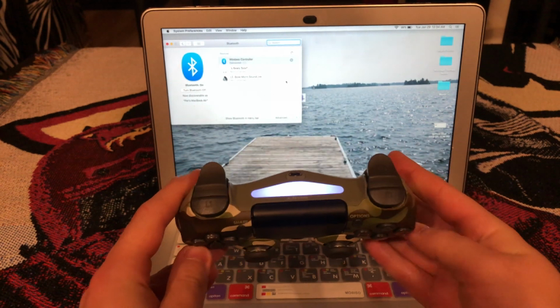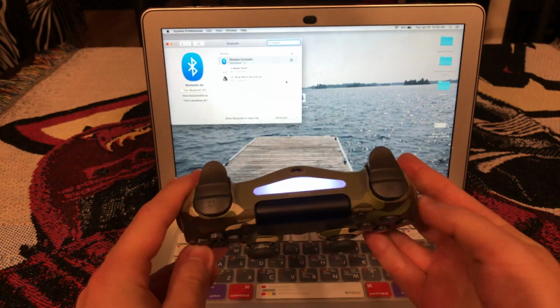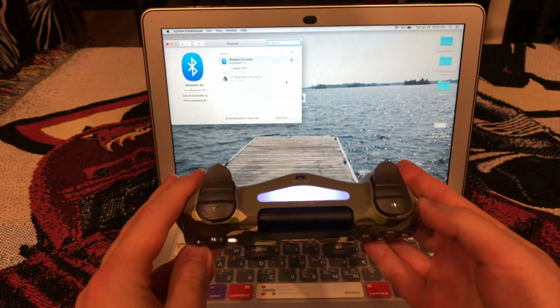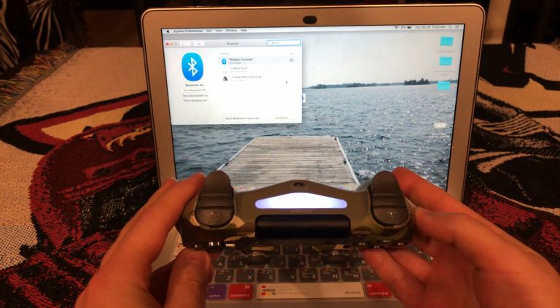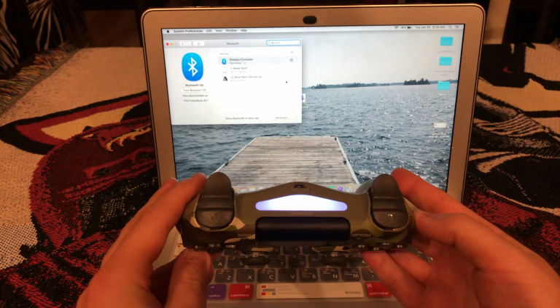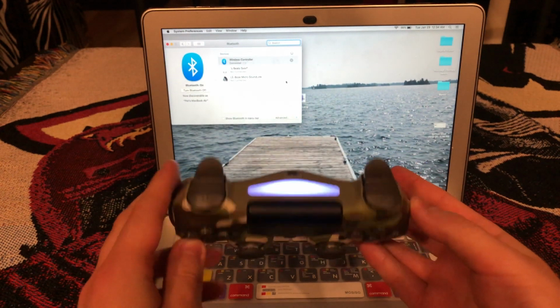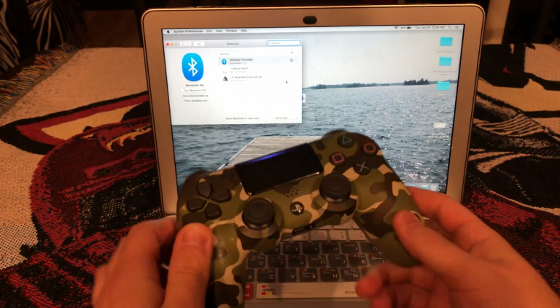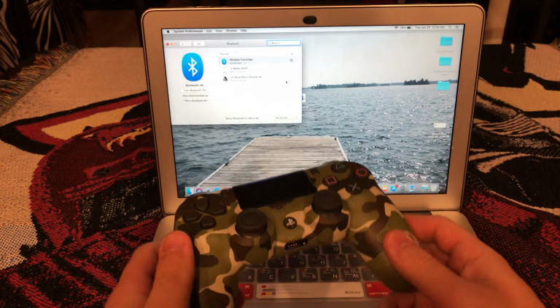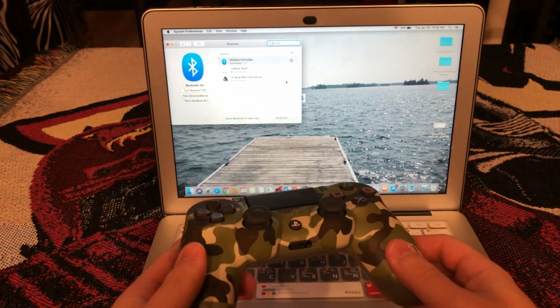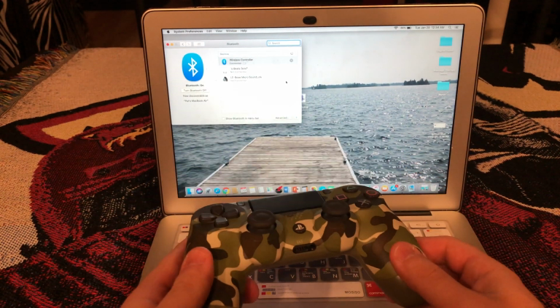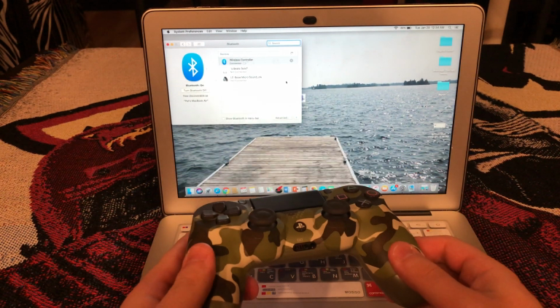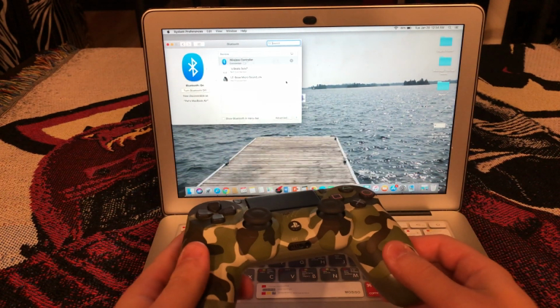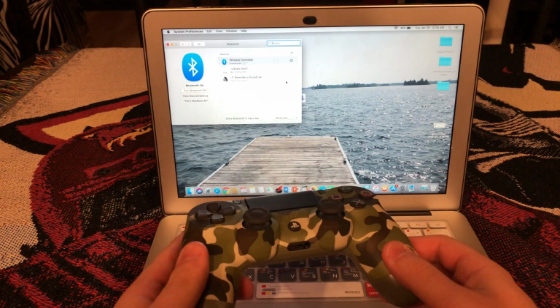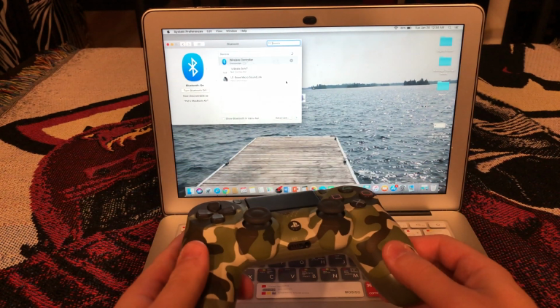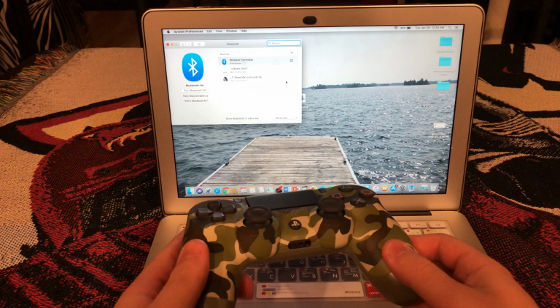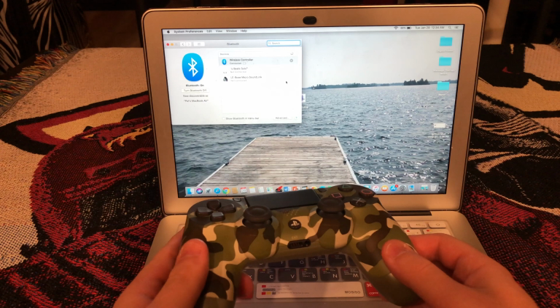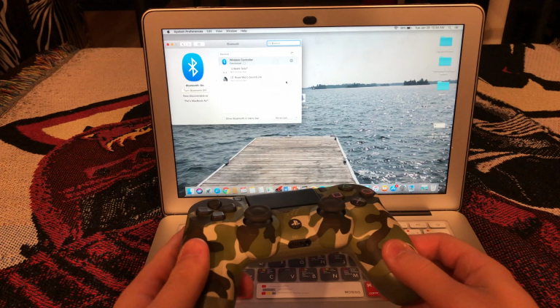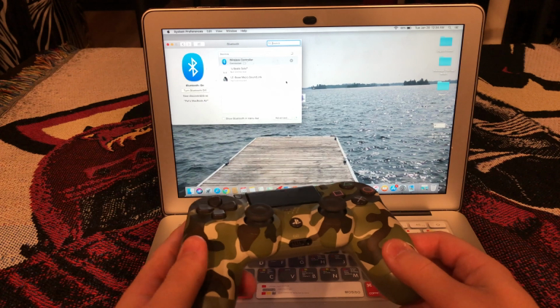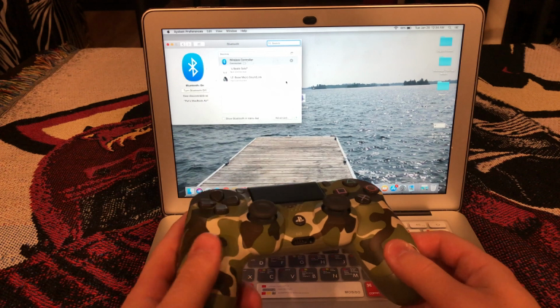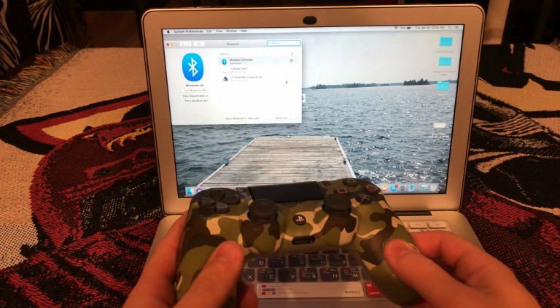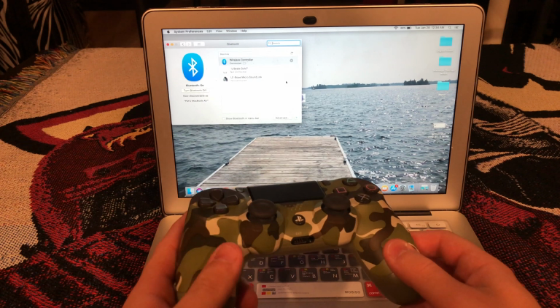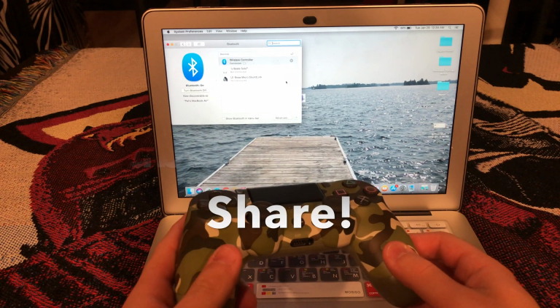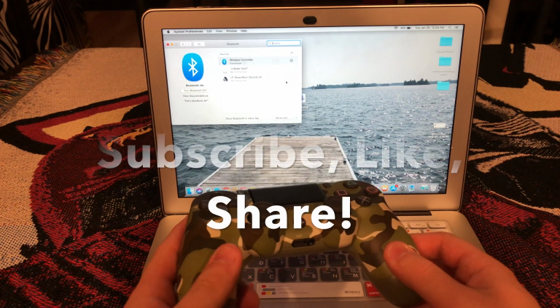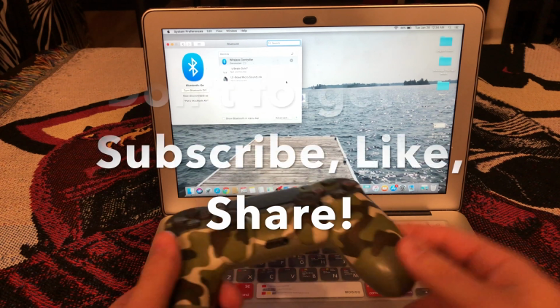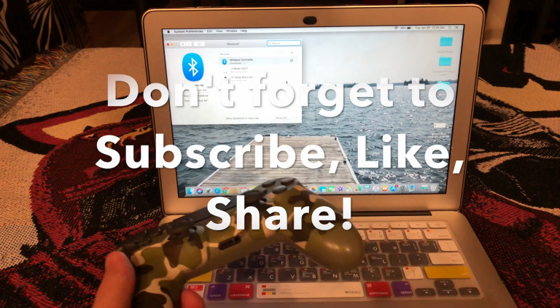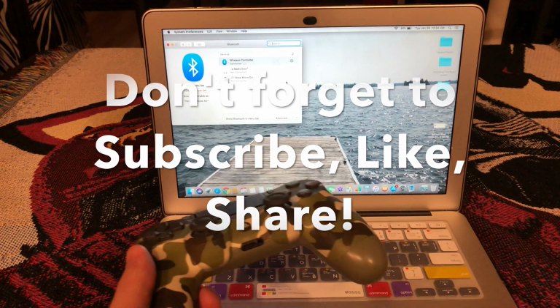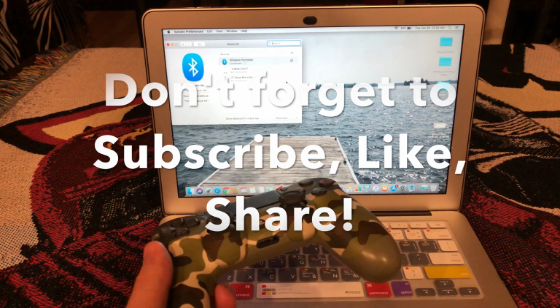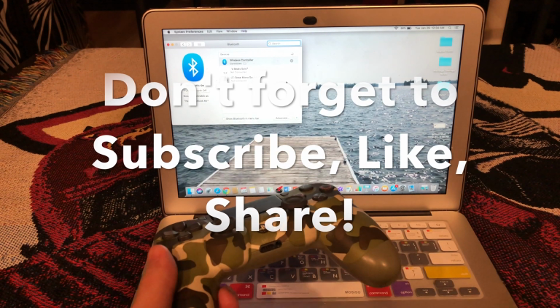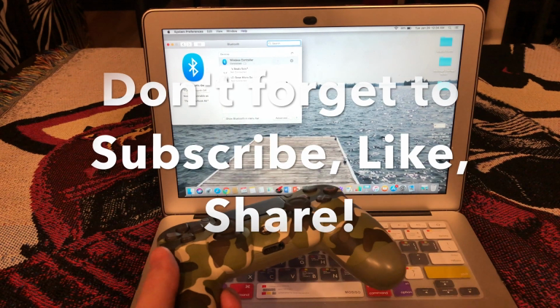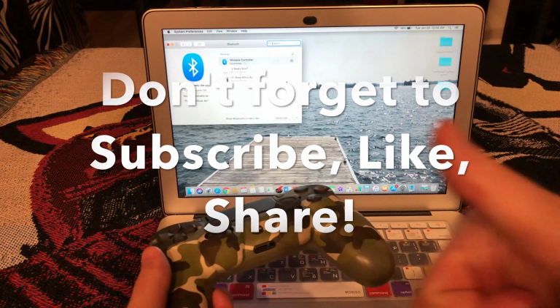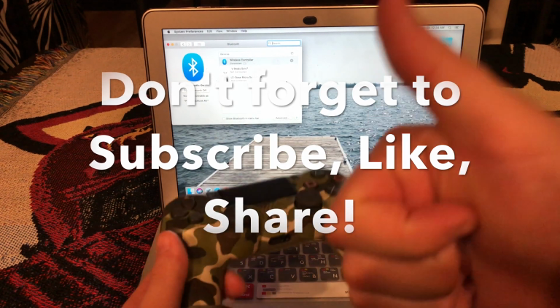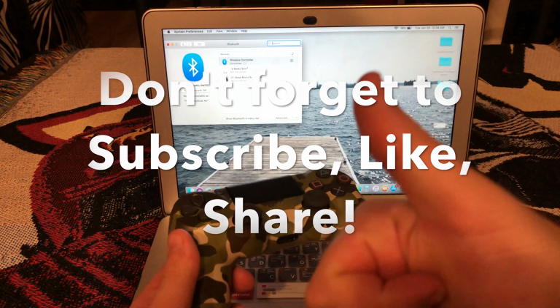You can play any games you want. Alright, this is How to Tech Tips. Don't forget to subscribe.